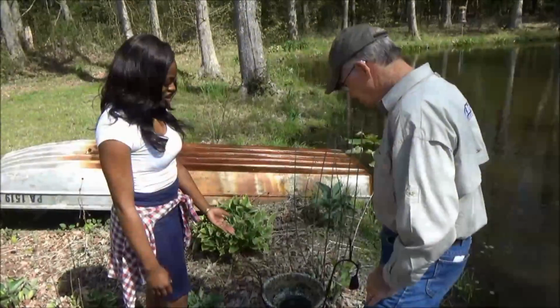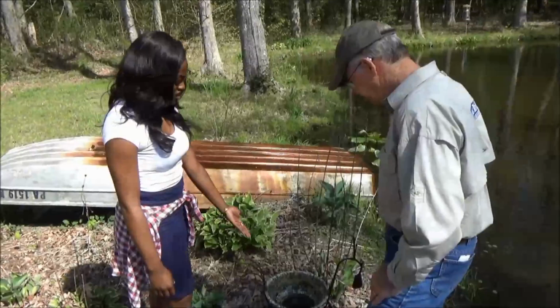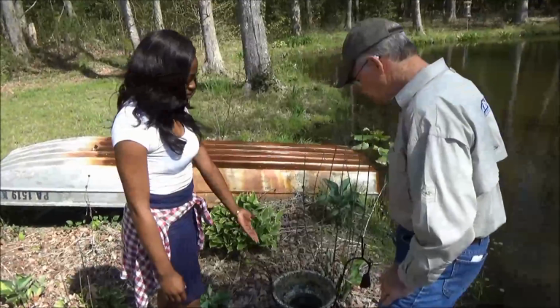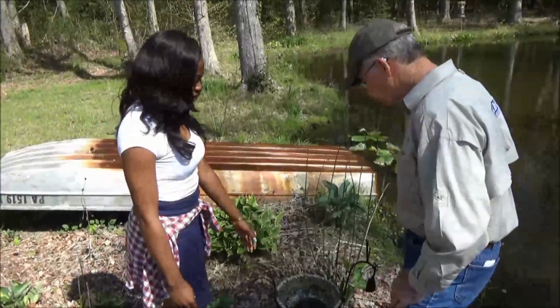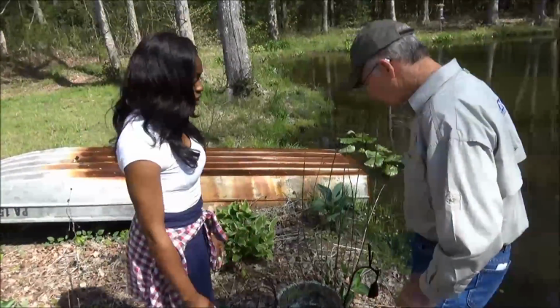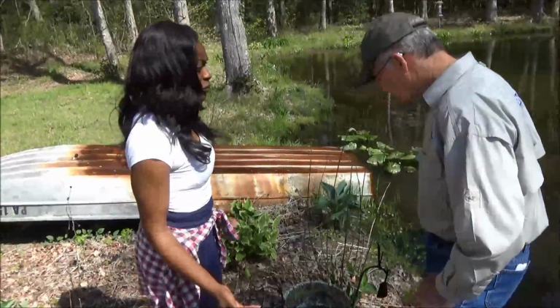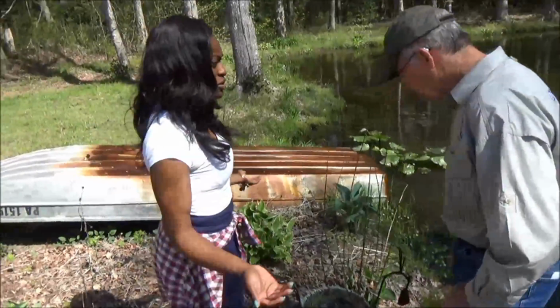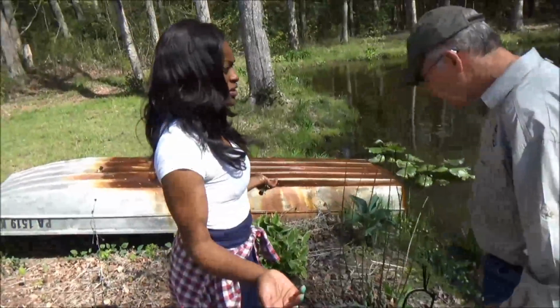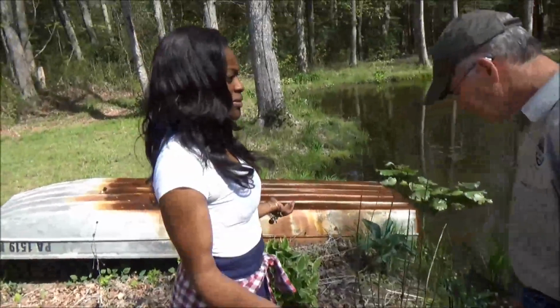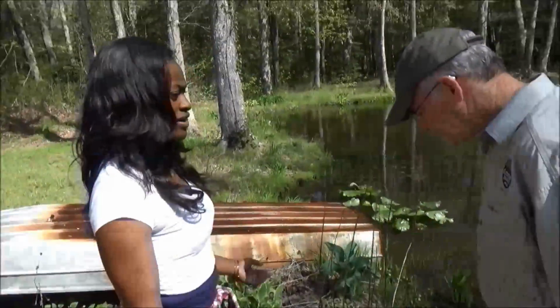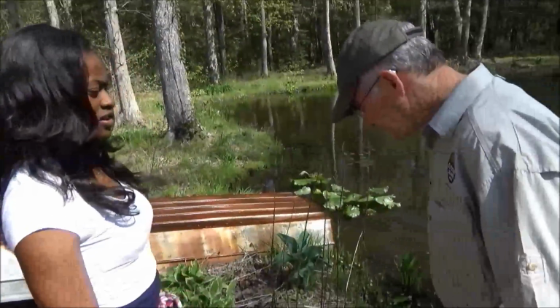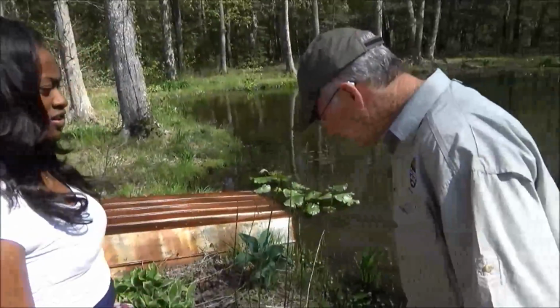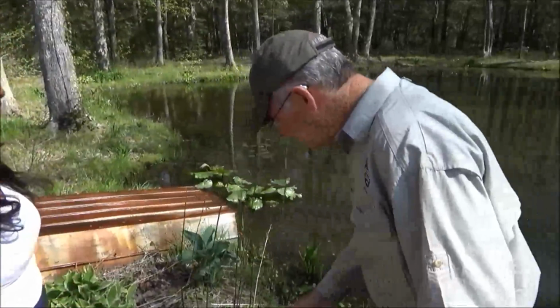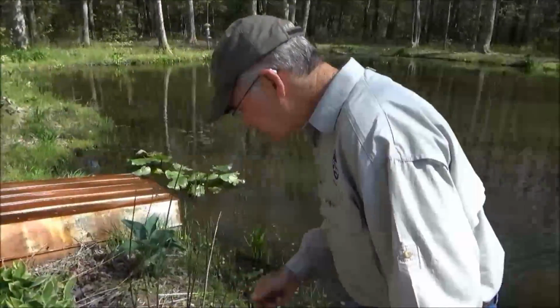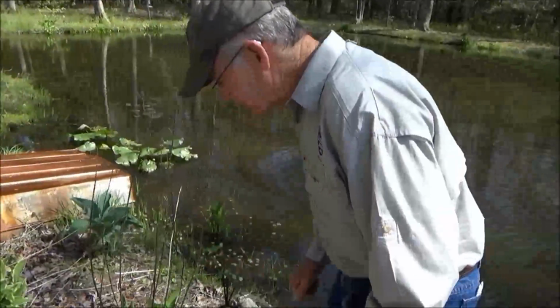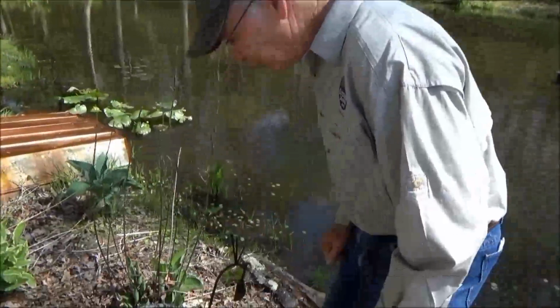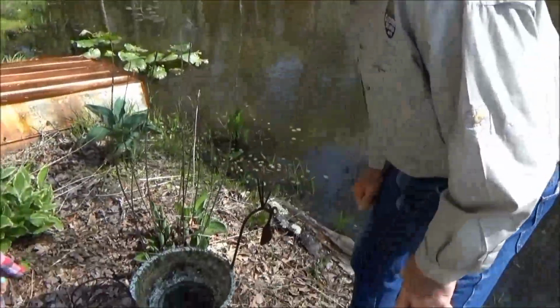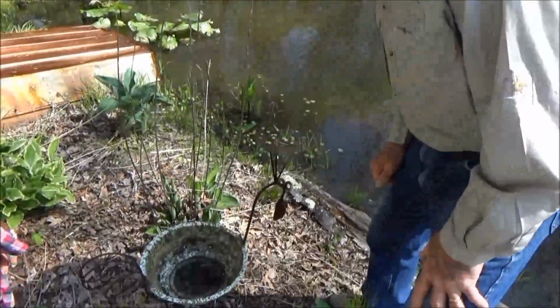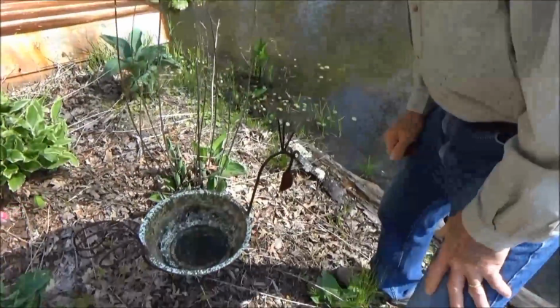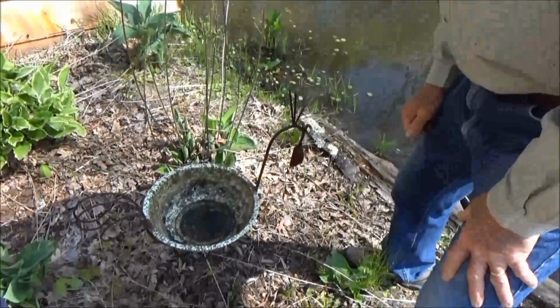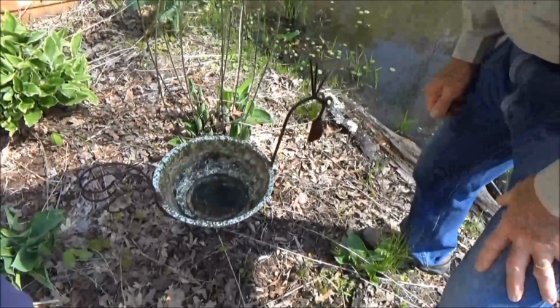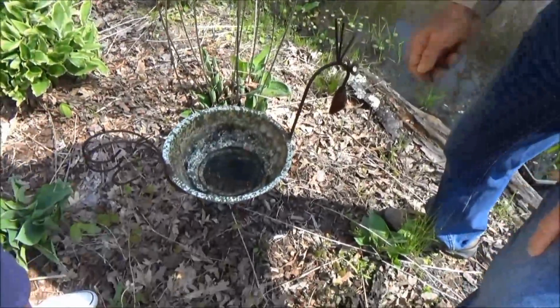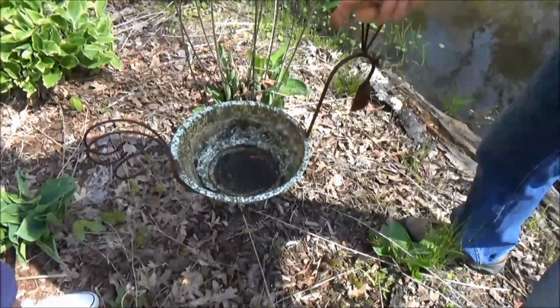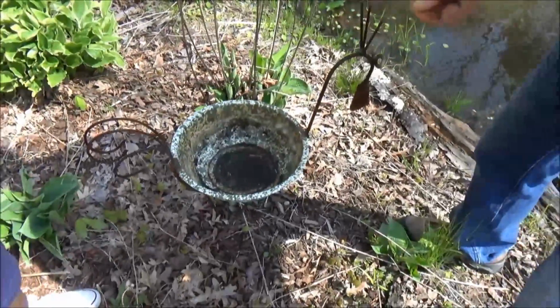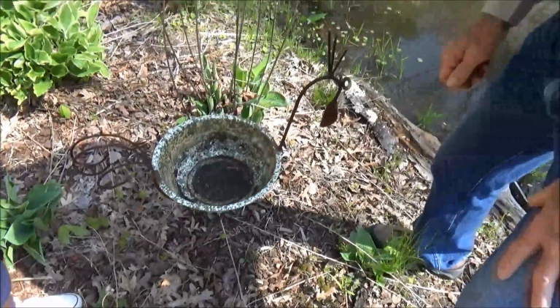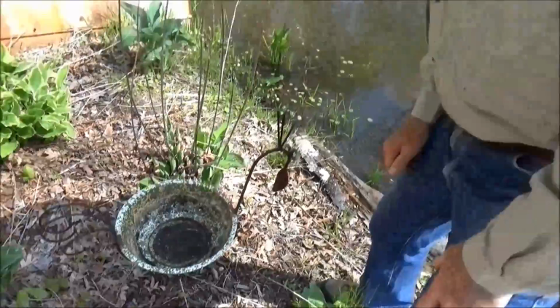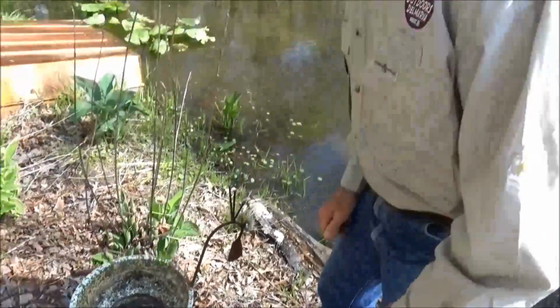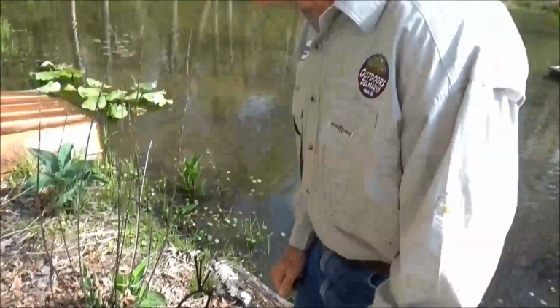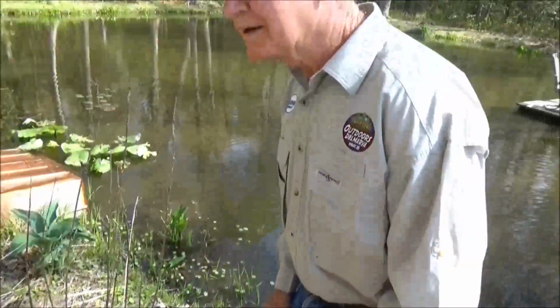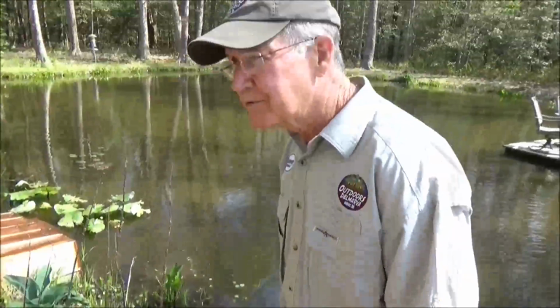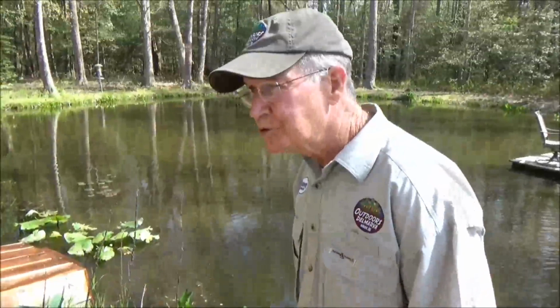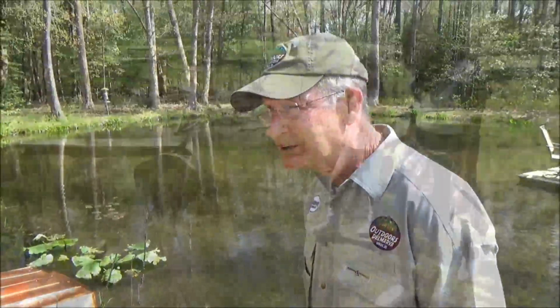Here's some standing water — what should we do about it? That looks like a bird bath, Taja, and the water should be changed in that every few days.